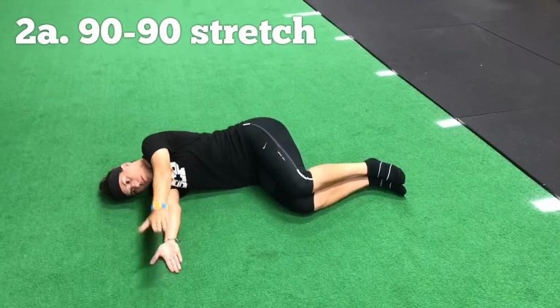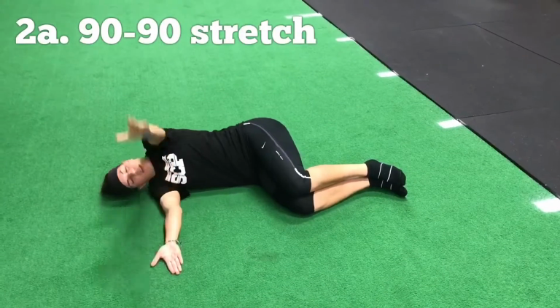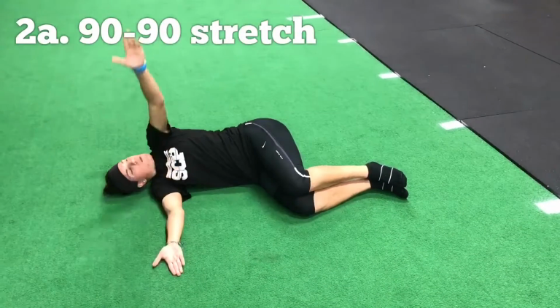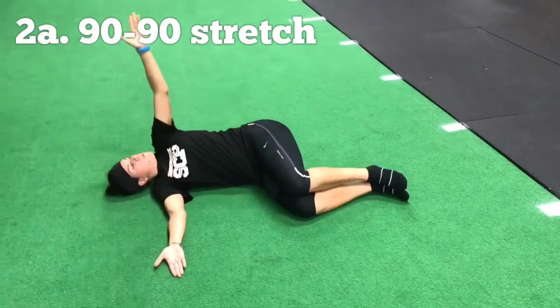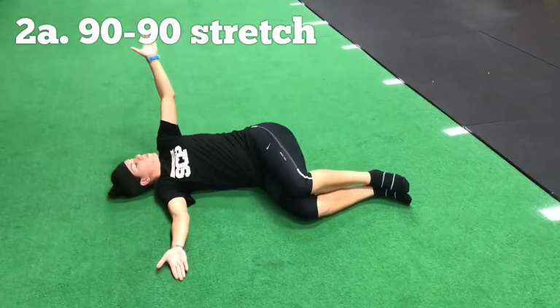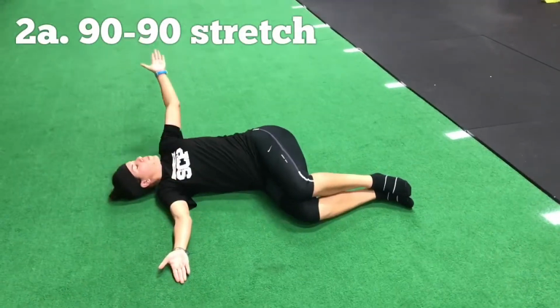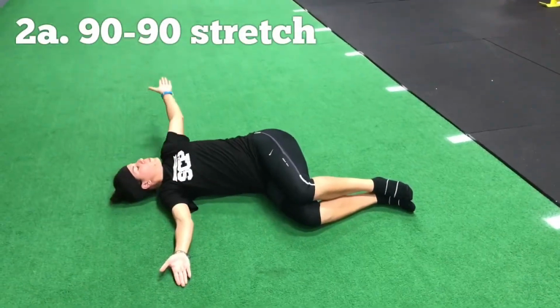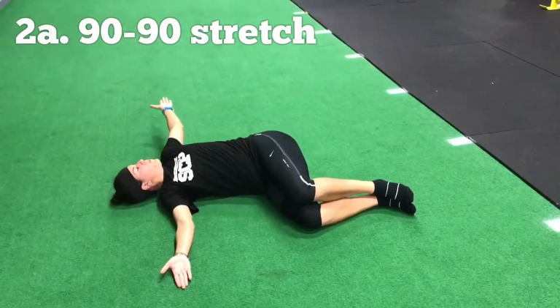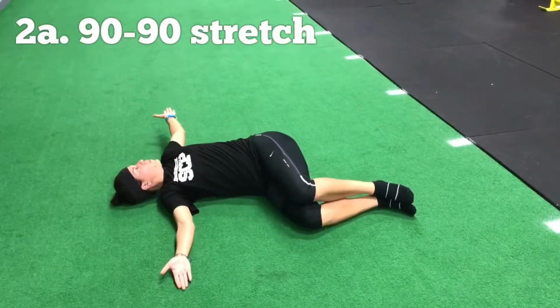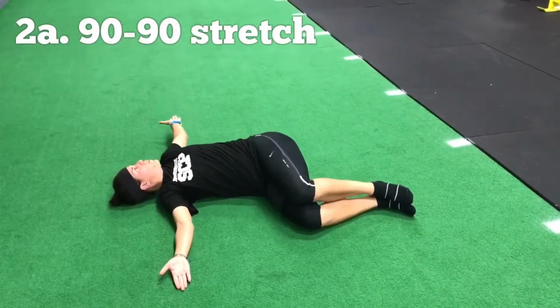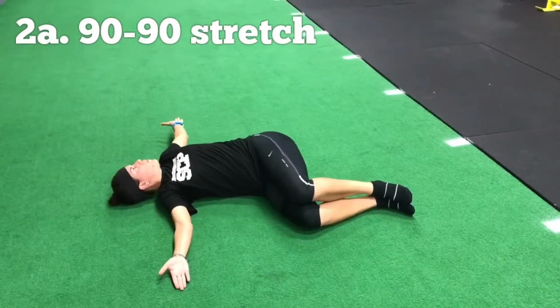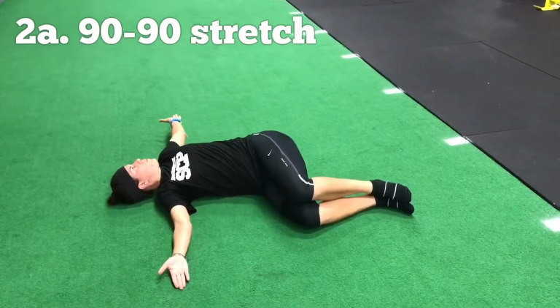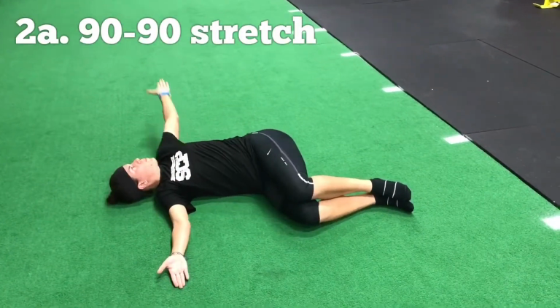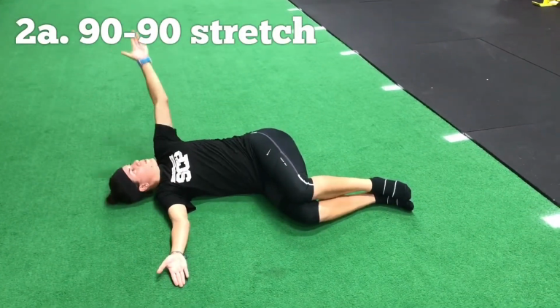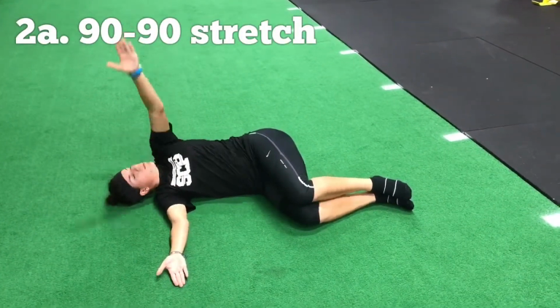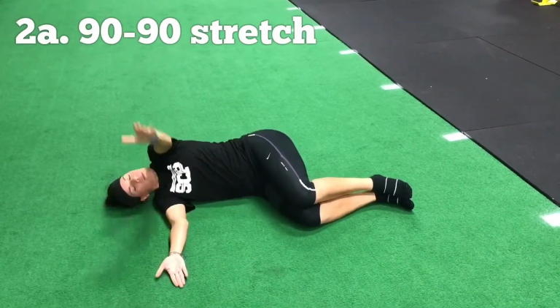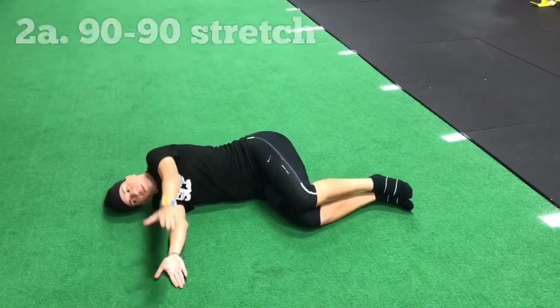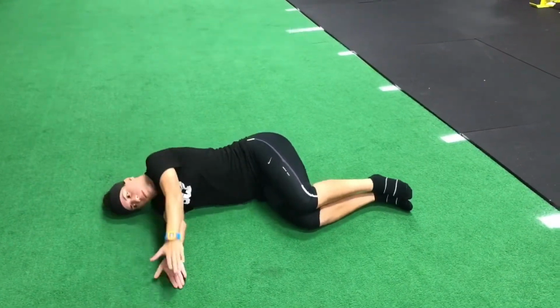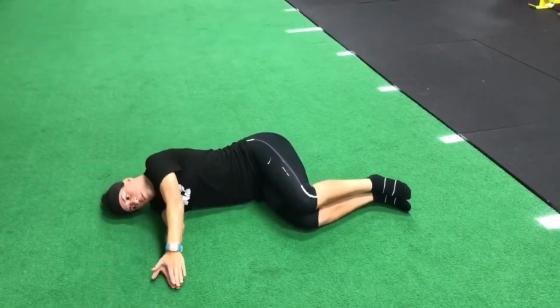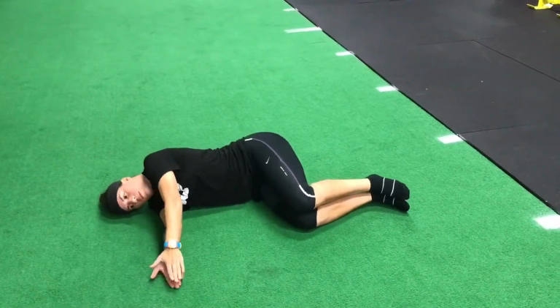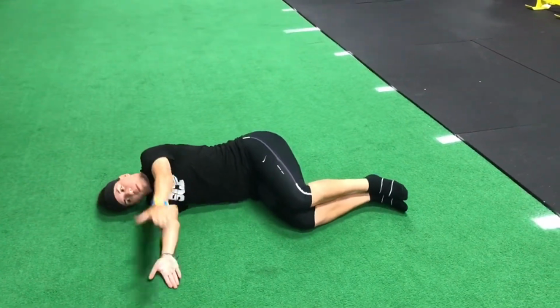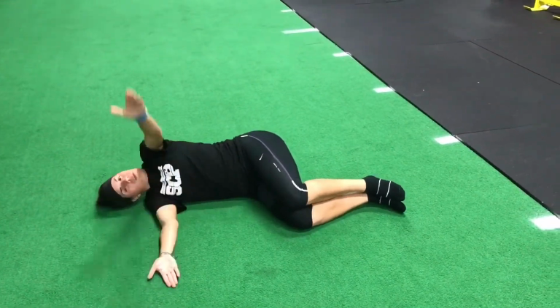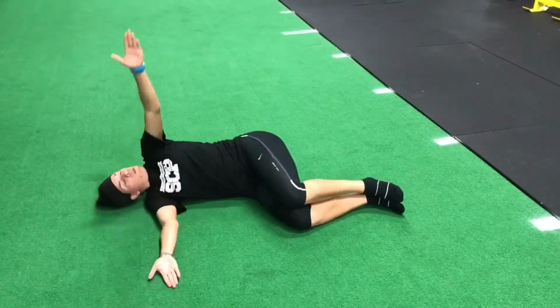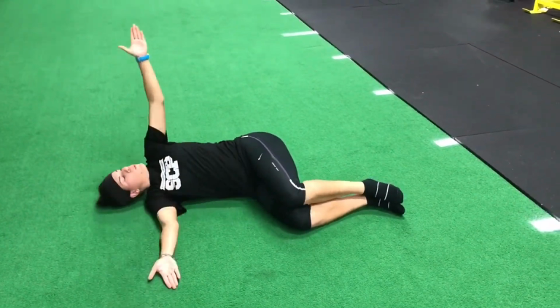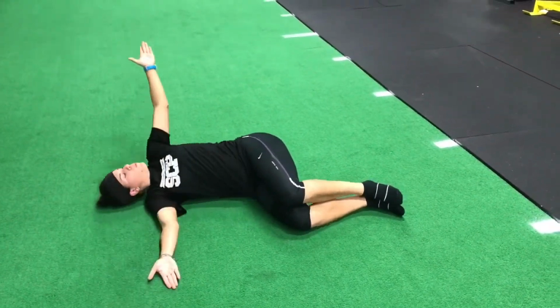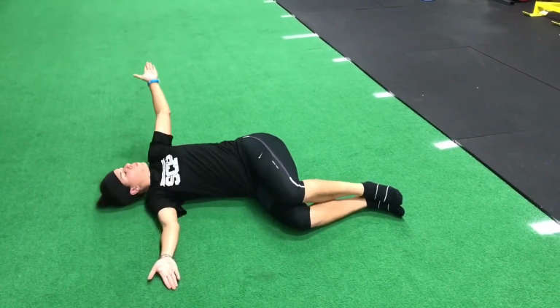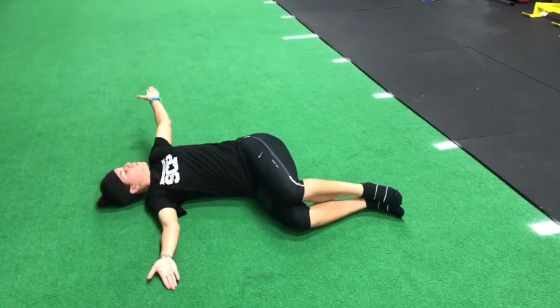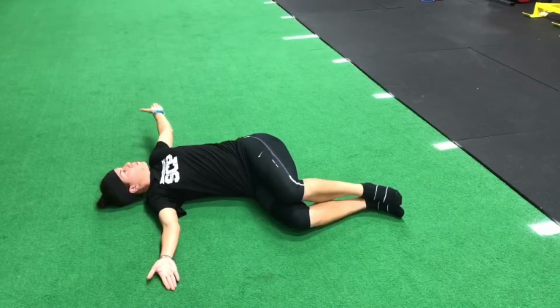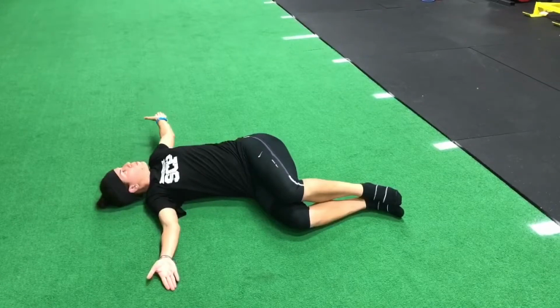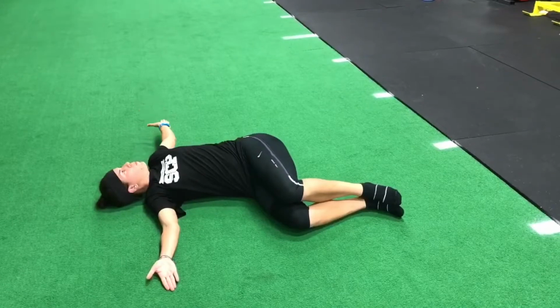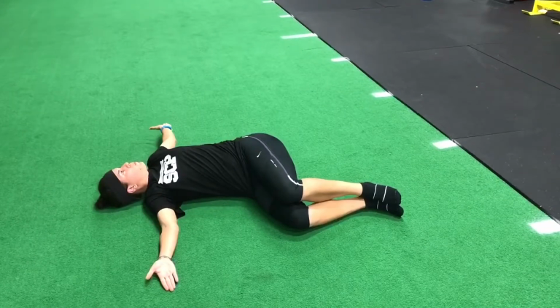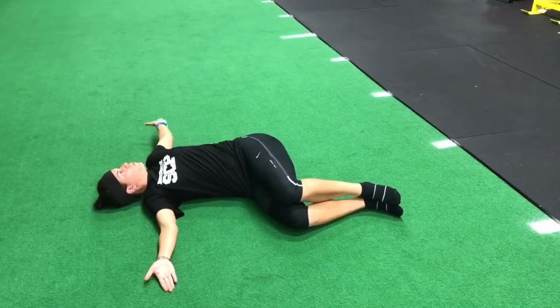With the 90-90 stretch, big keys are to keep both knees together and your knees touching the floor.